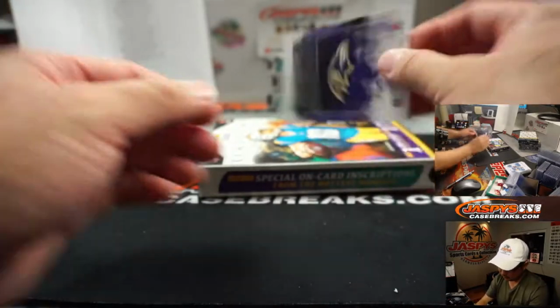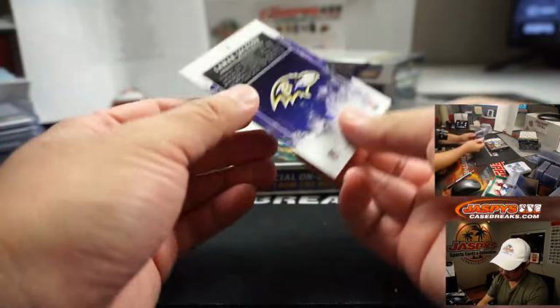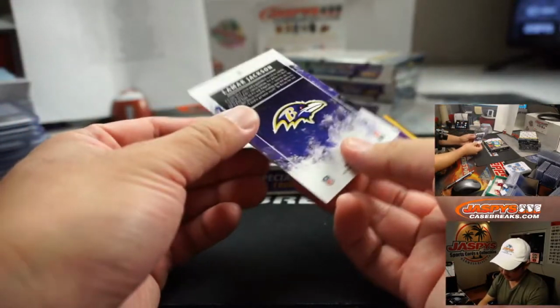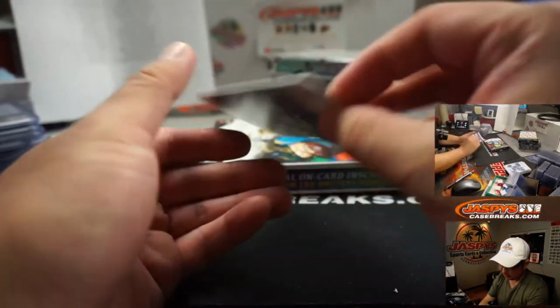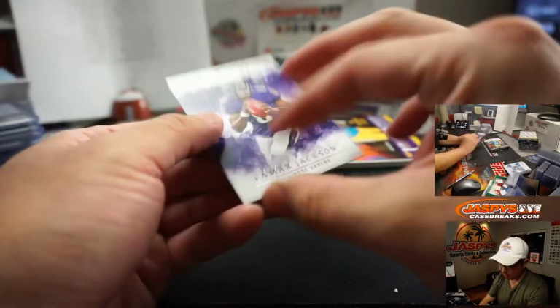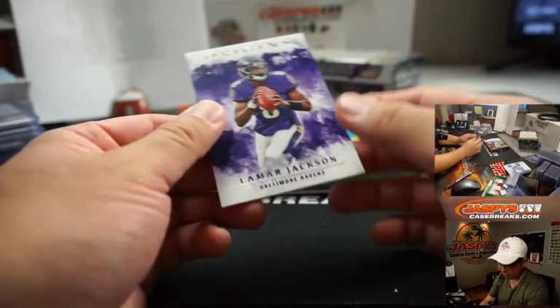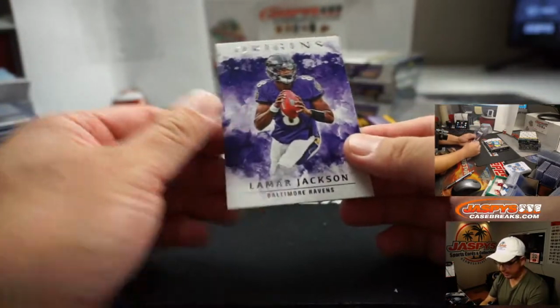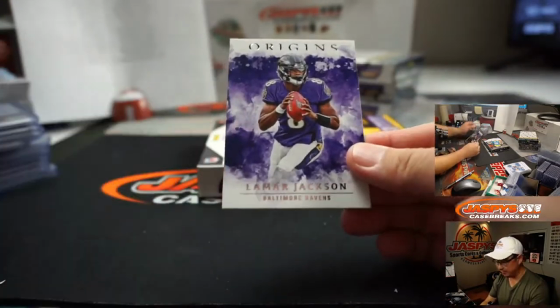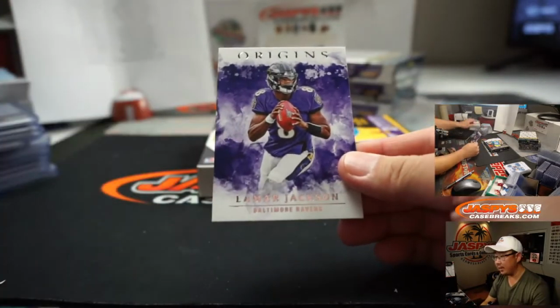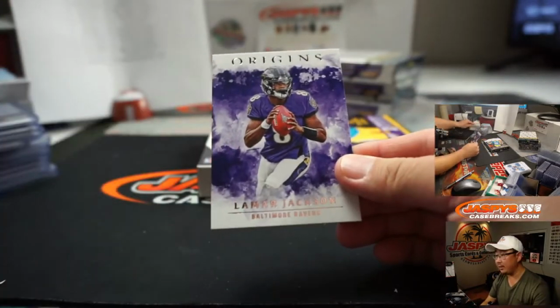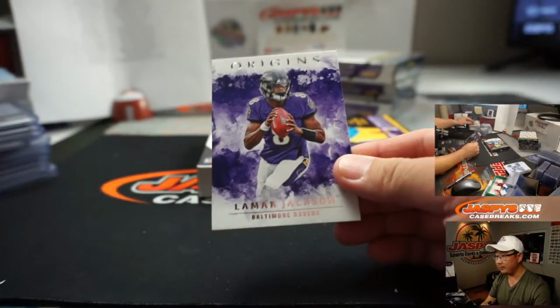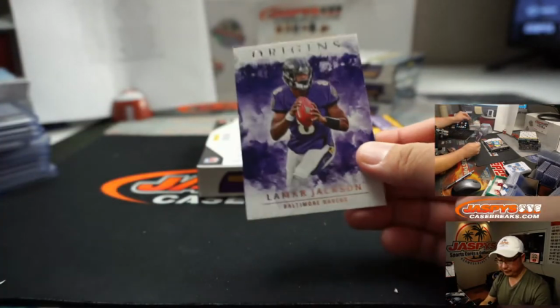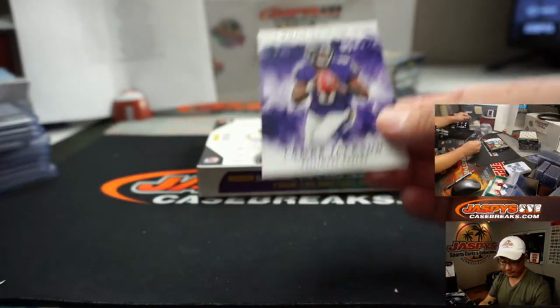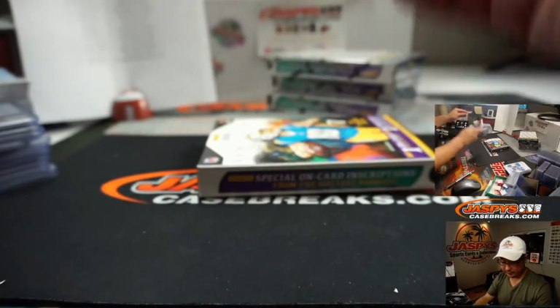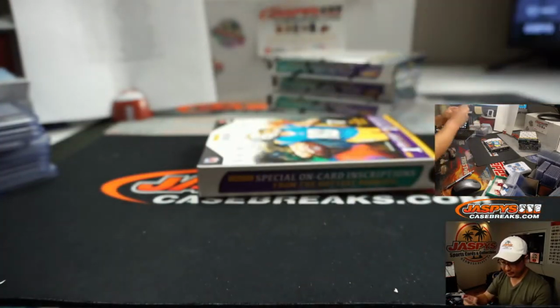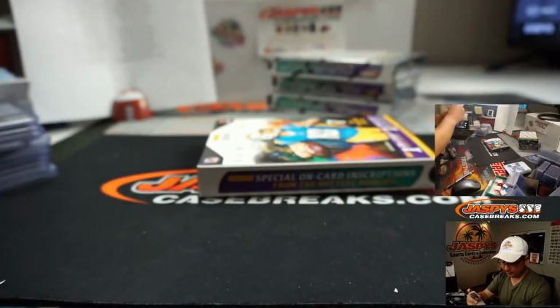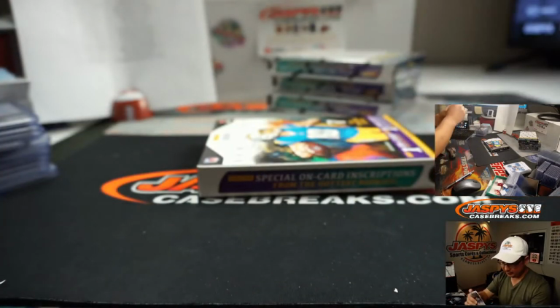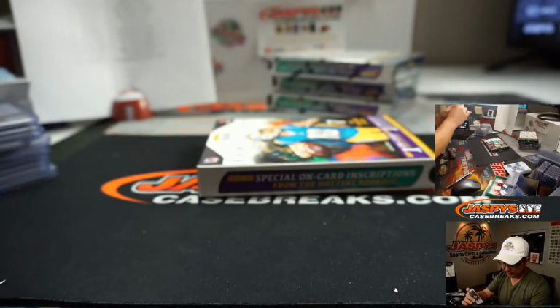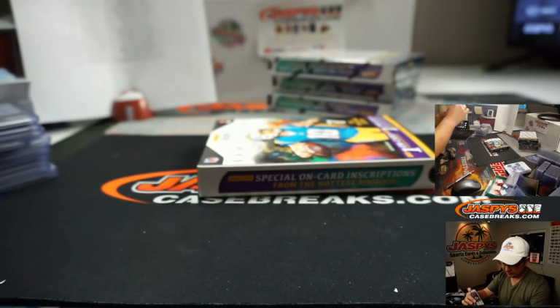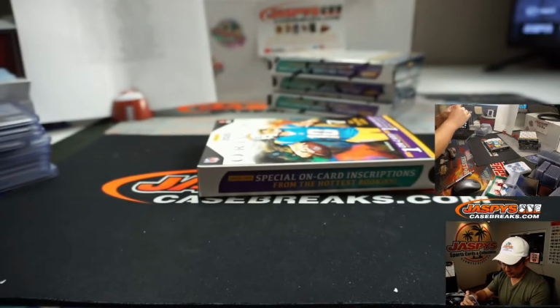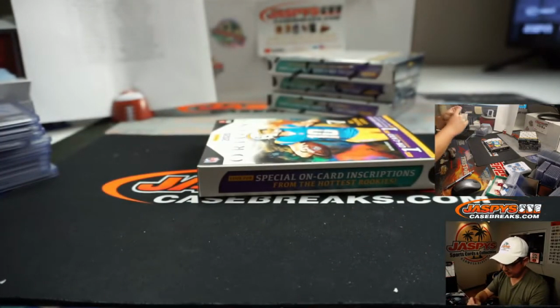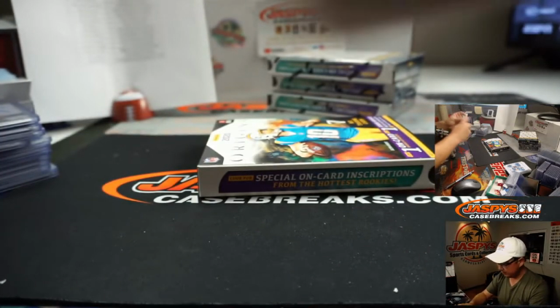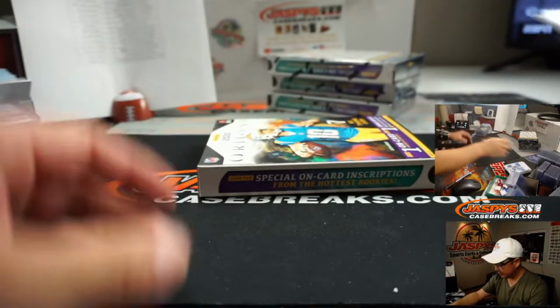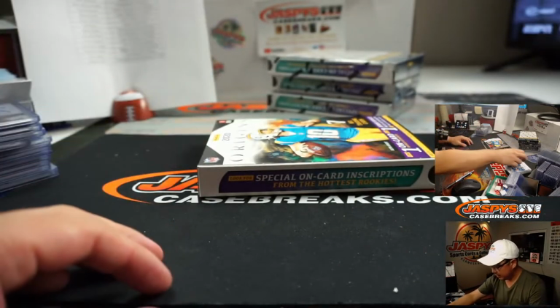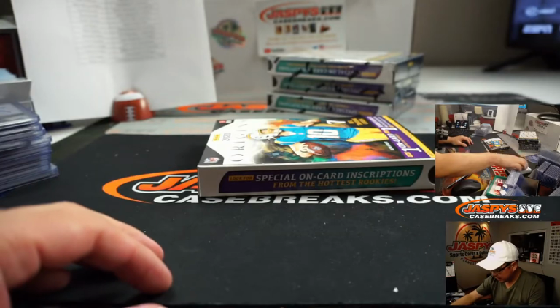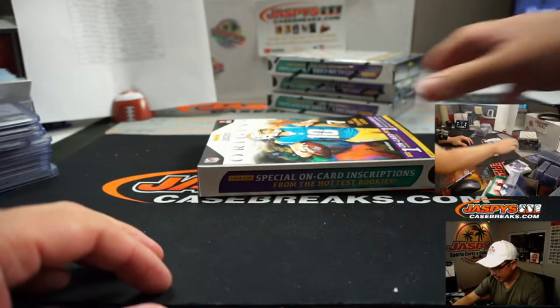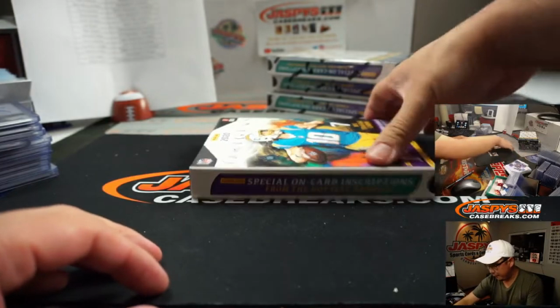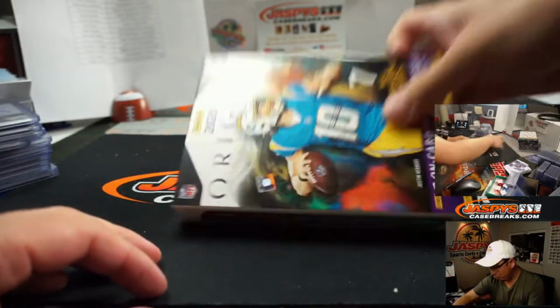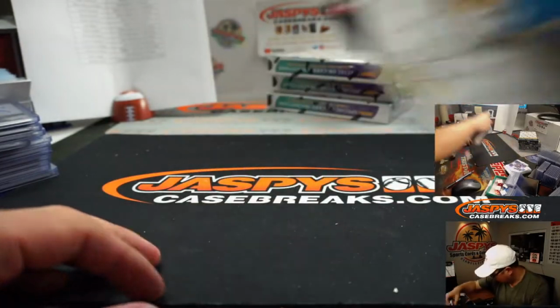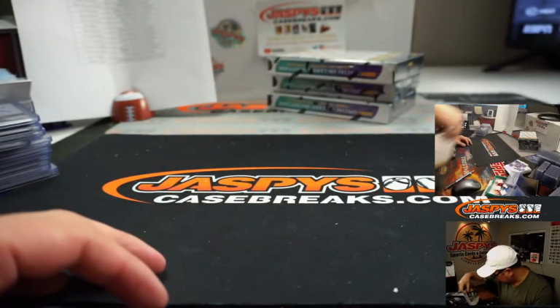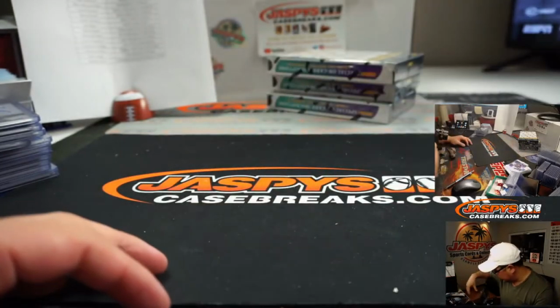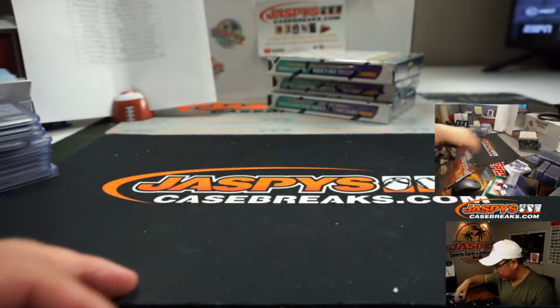There's Lamar Jackson right here. All right, a few more boxes to go.